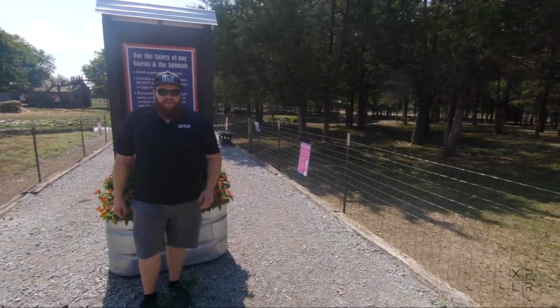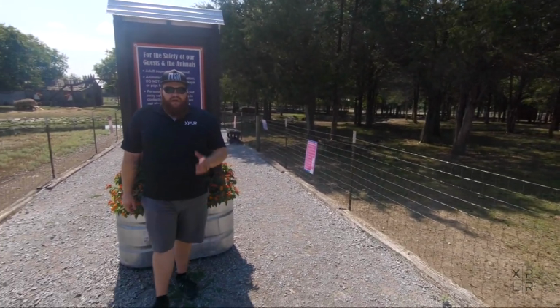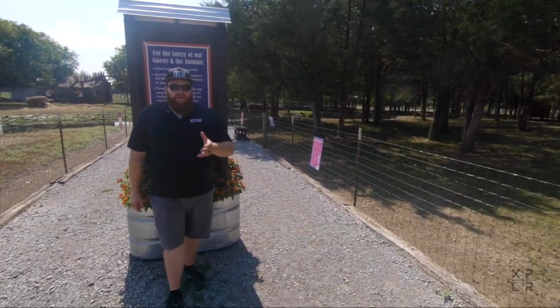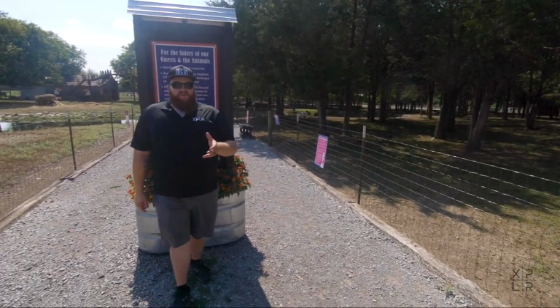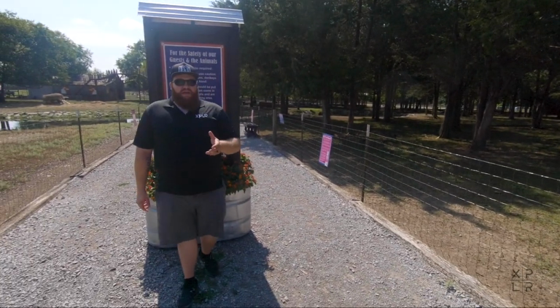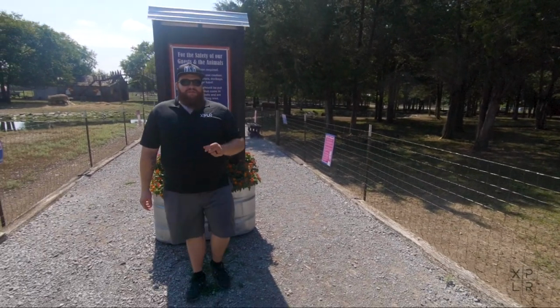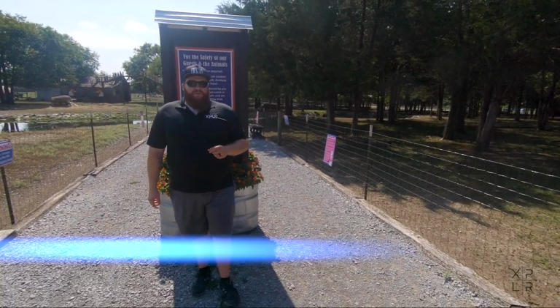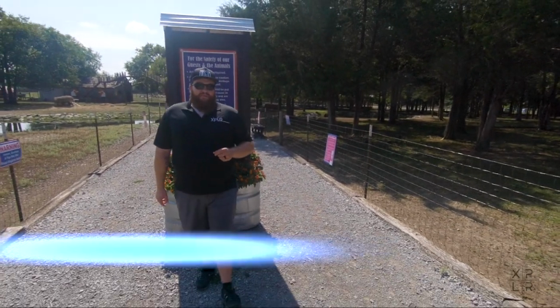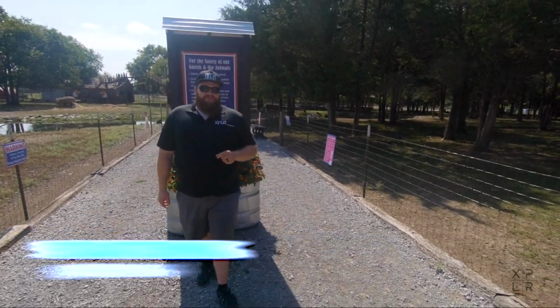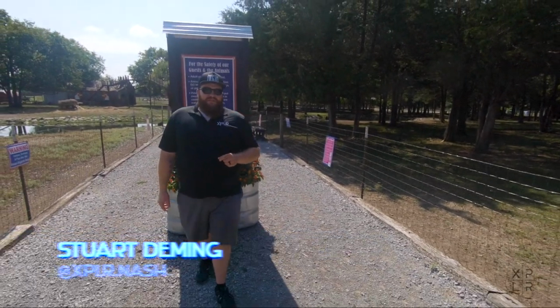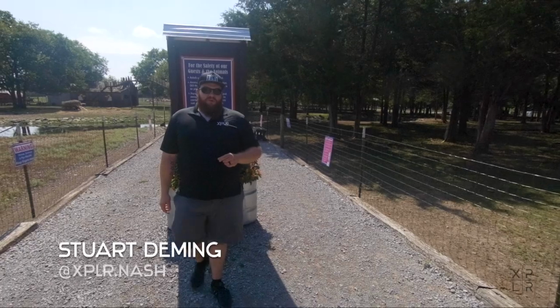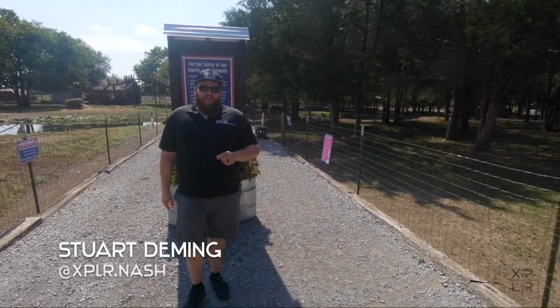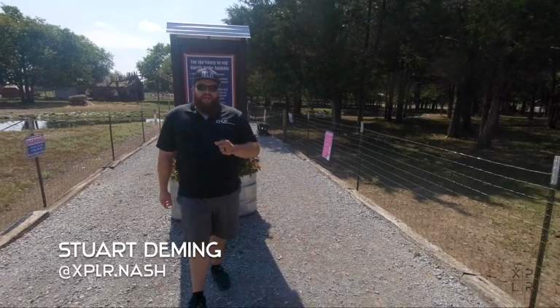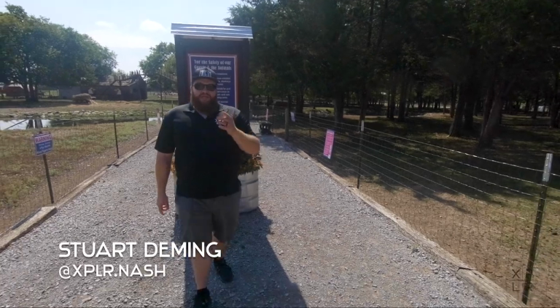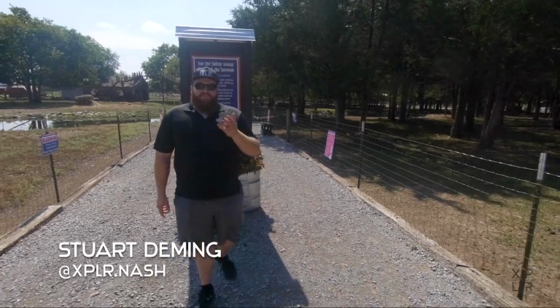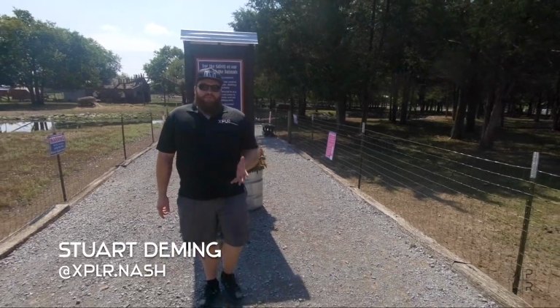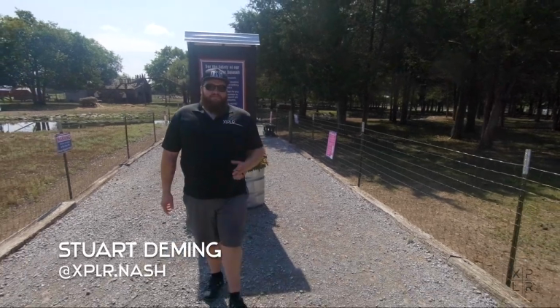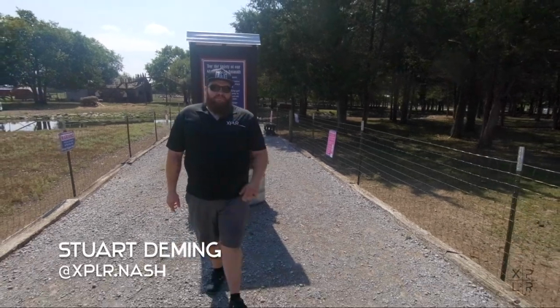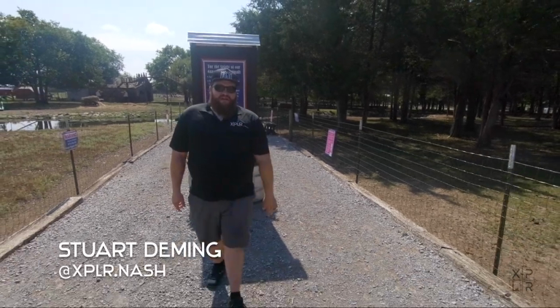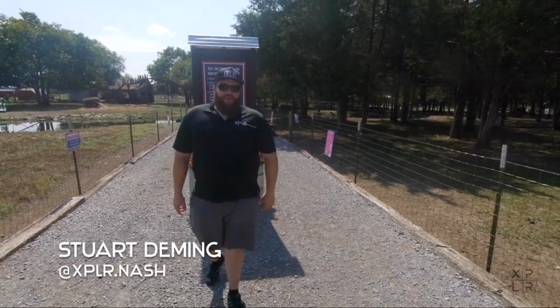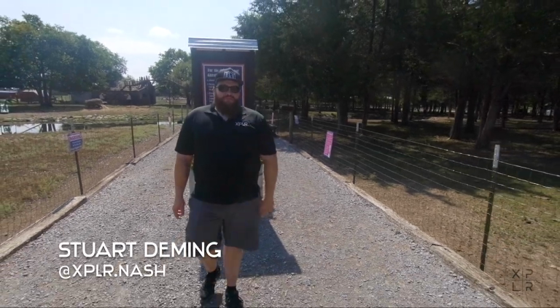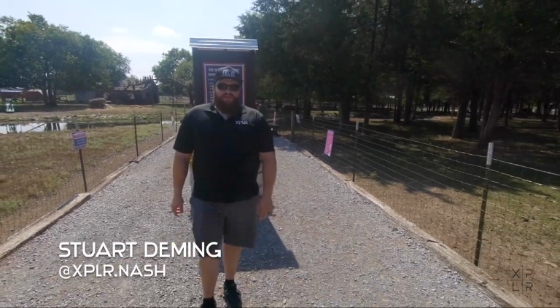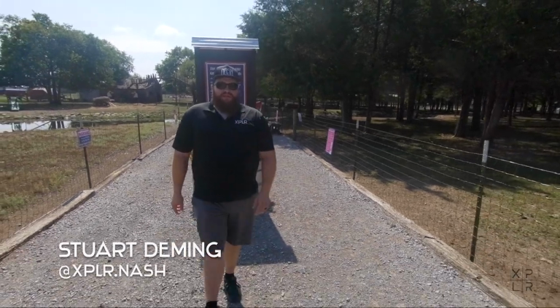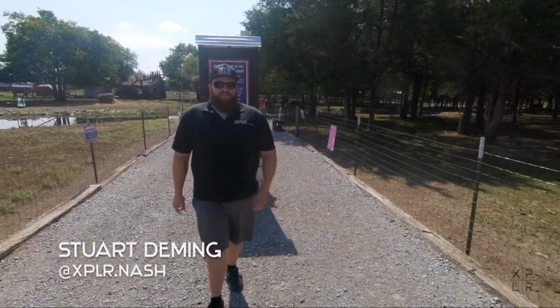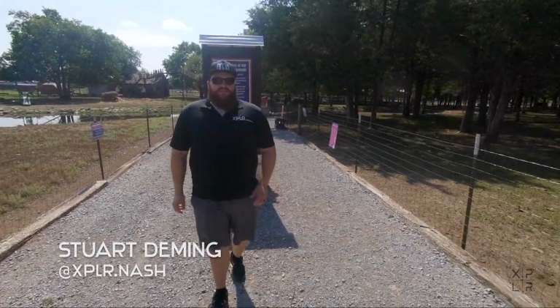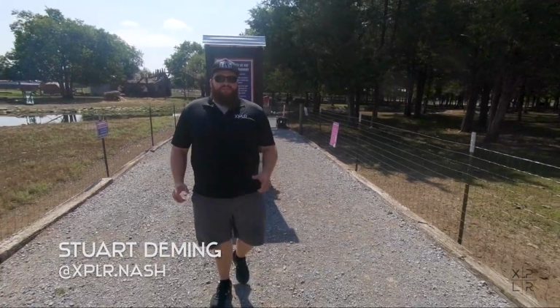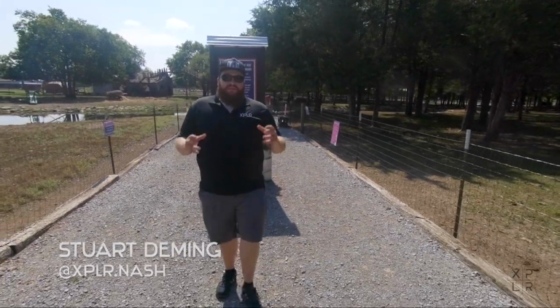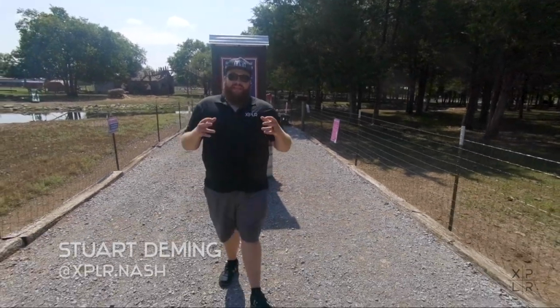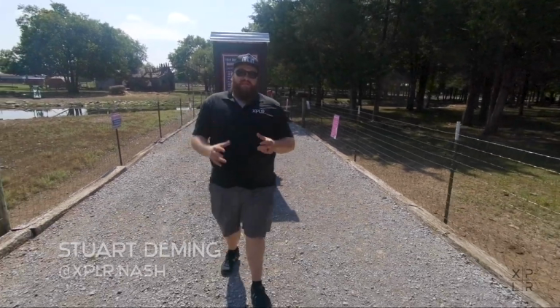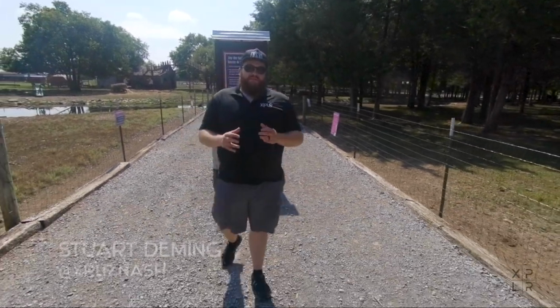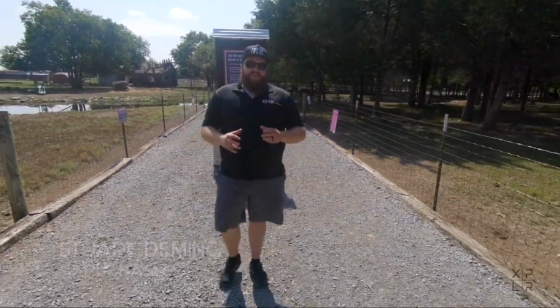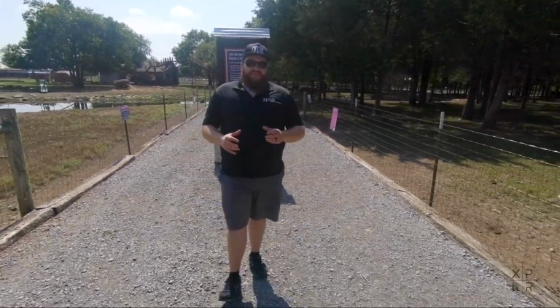Hello everybody, I'm Stuart Deming of Explorer Nash. I'm 45 minutes away from the city of Nashville in Eagleville, Tennessee.